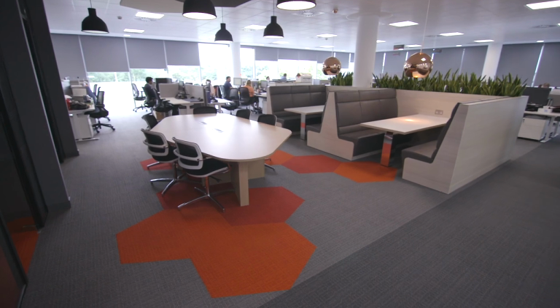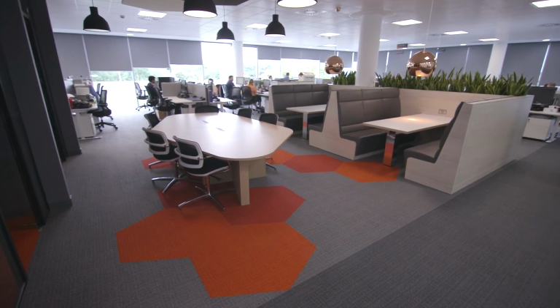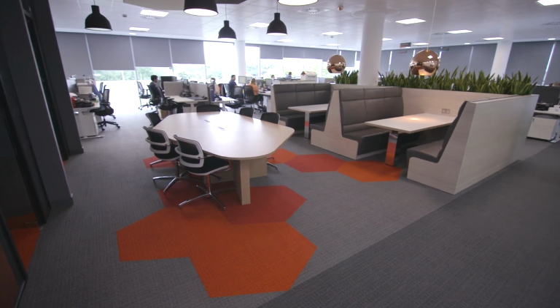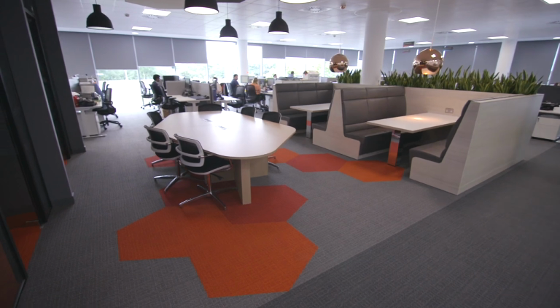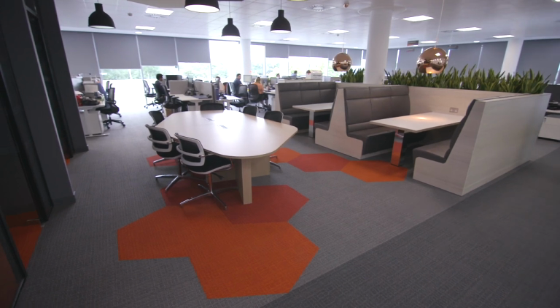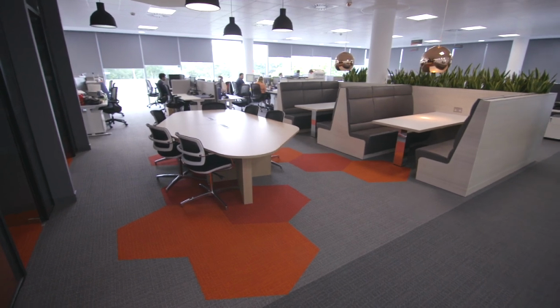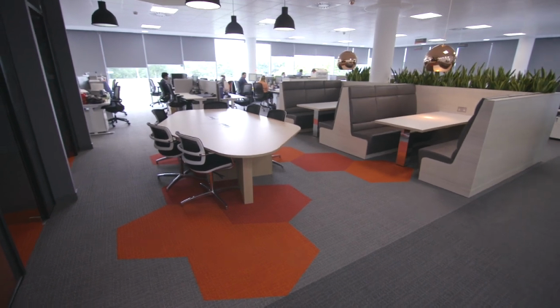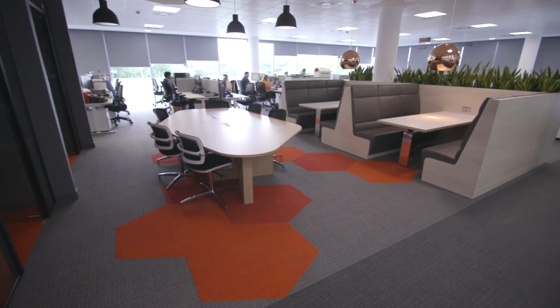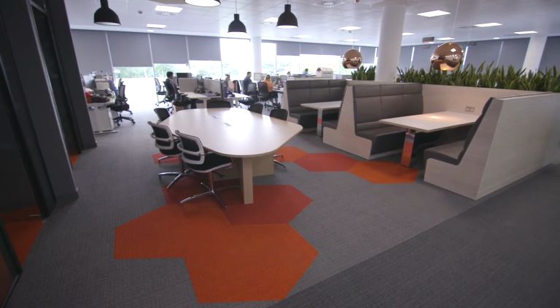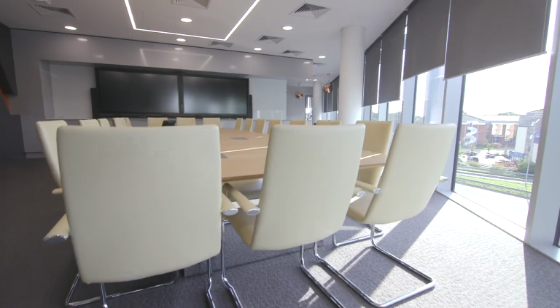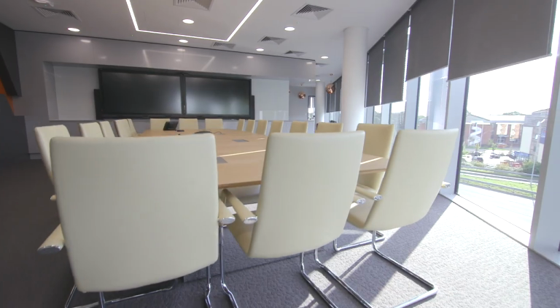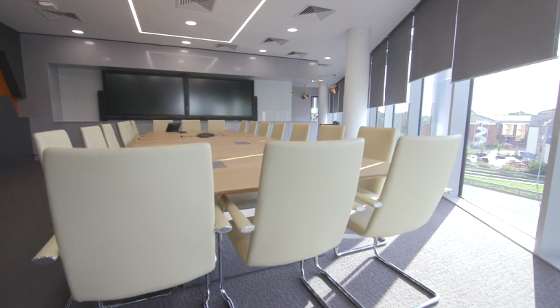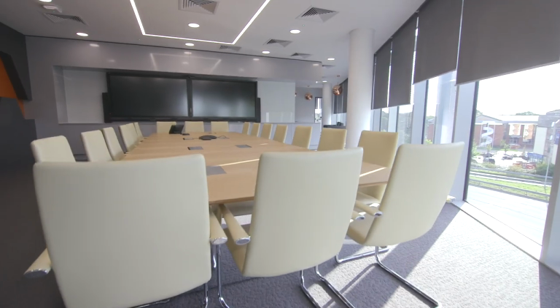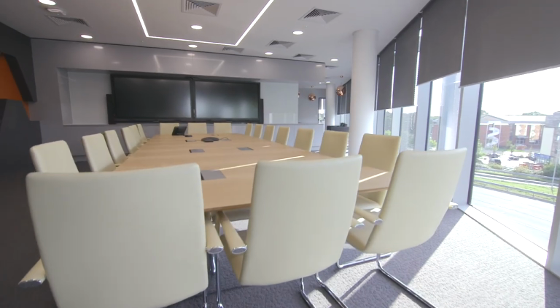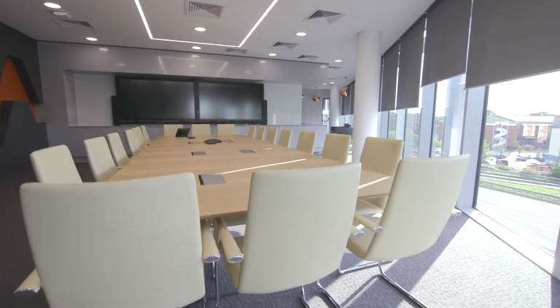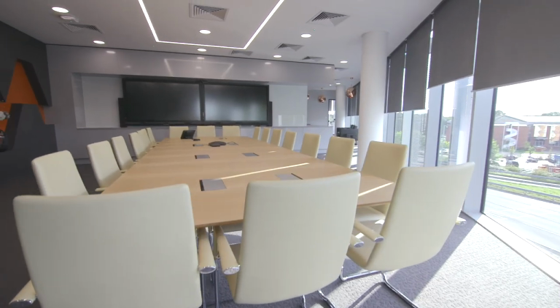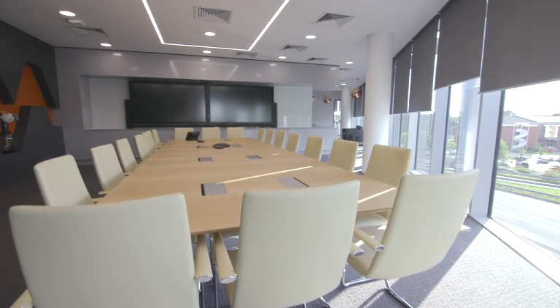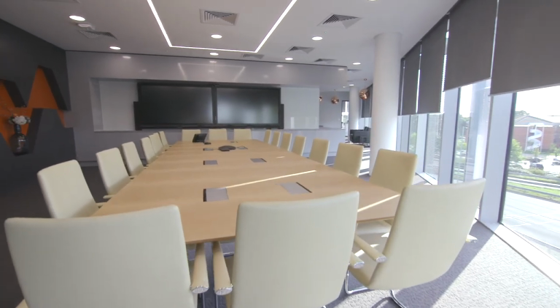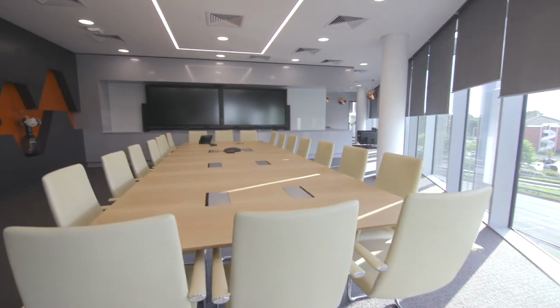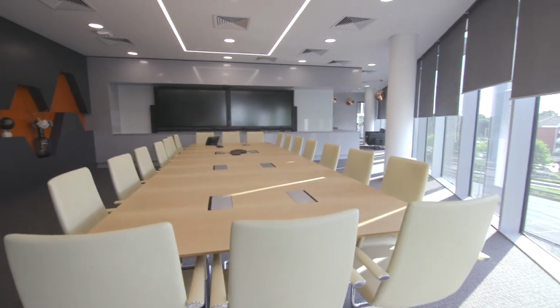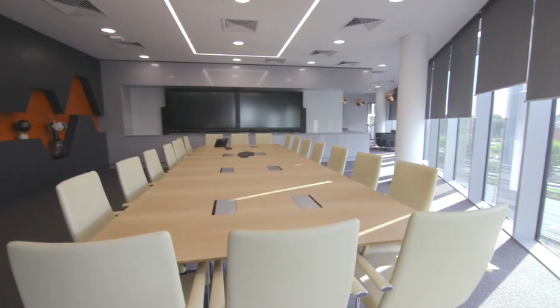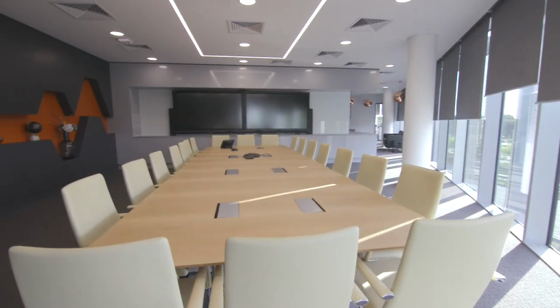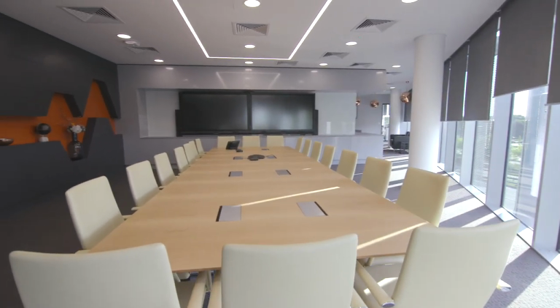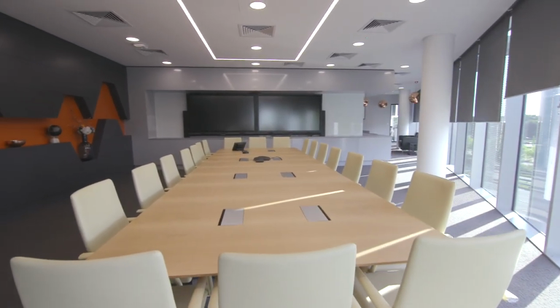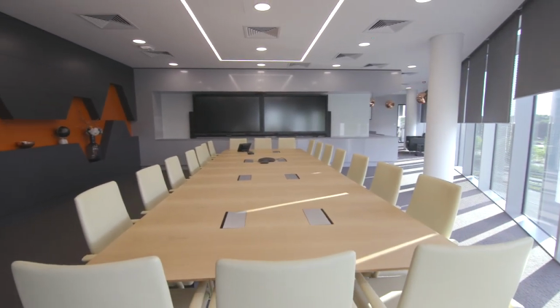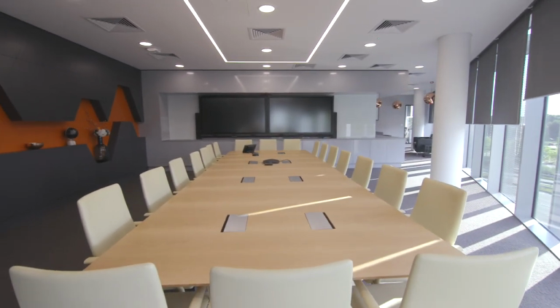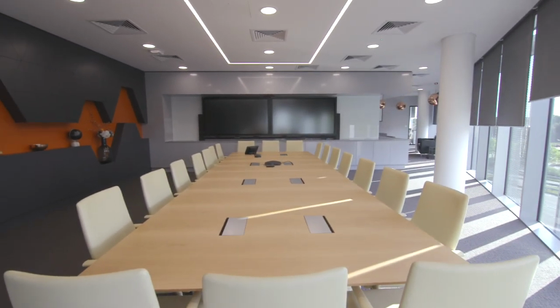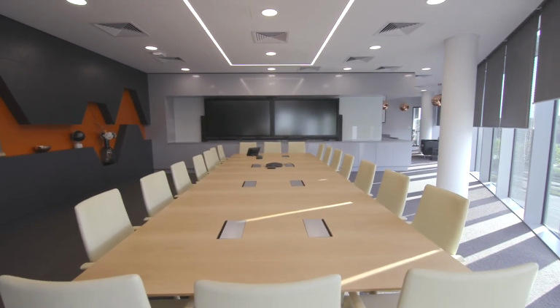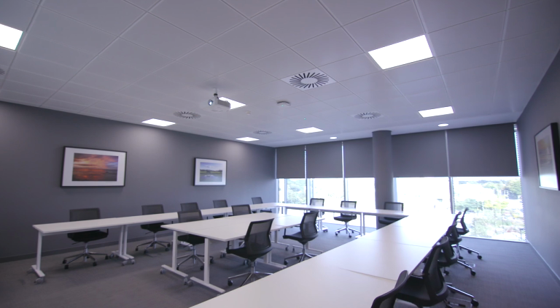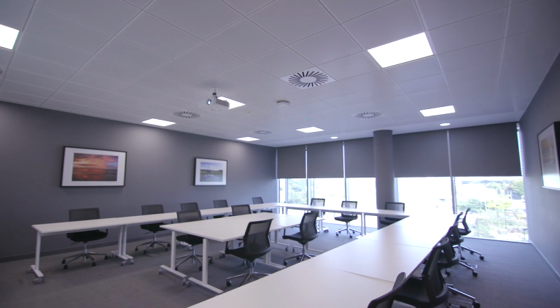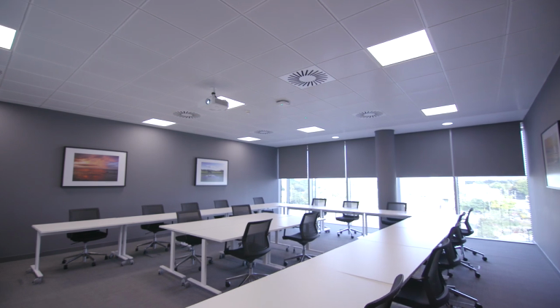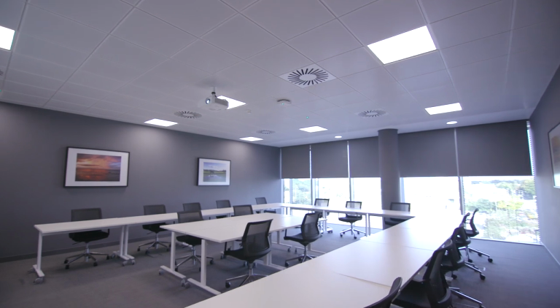And then on the upper floor, we have the exec suite, the boardroom, and the internal training suite.